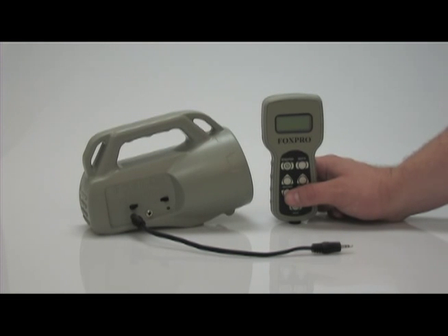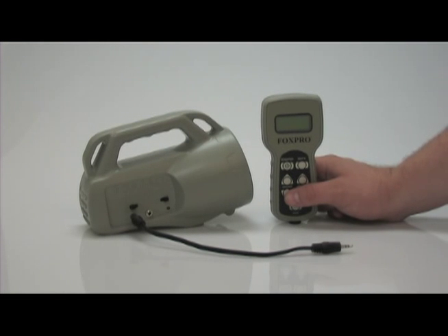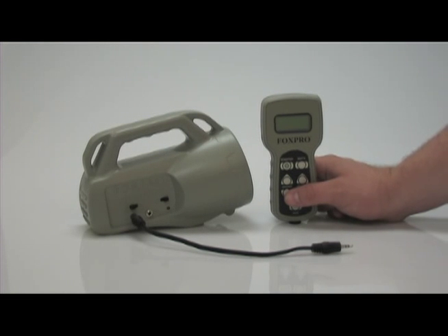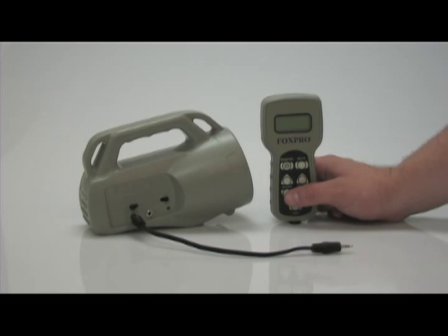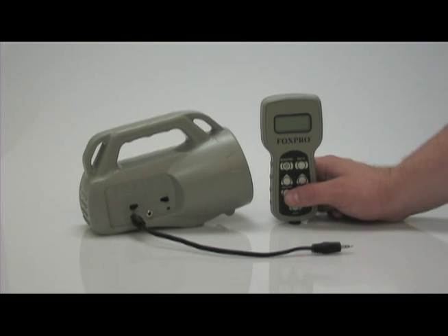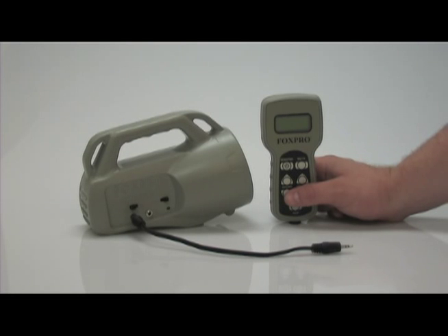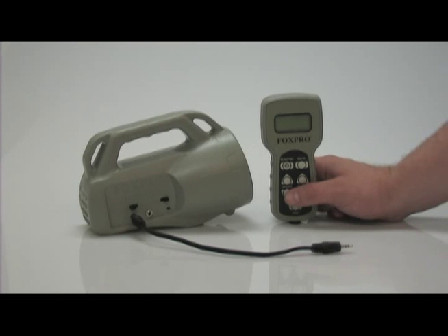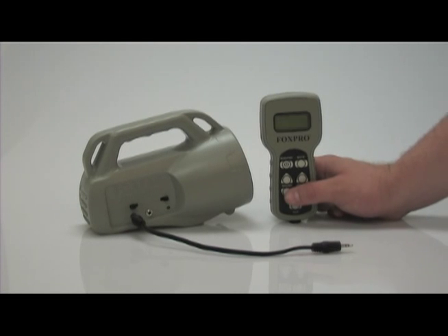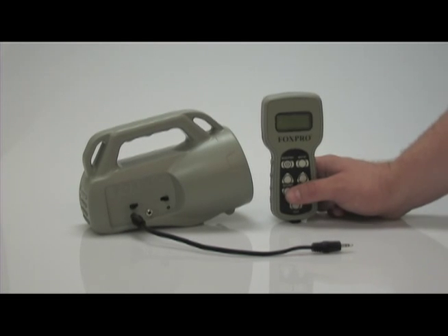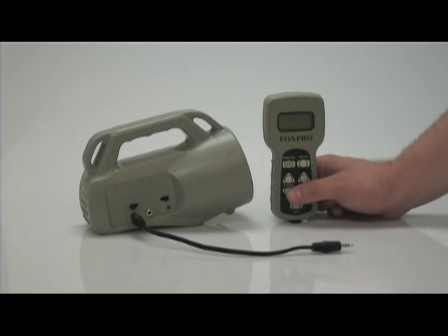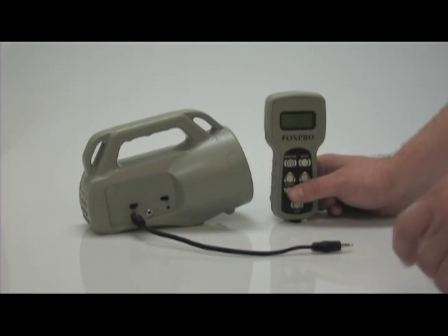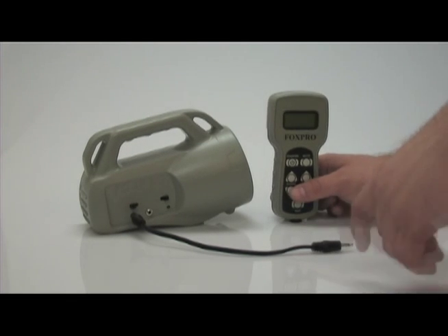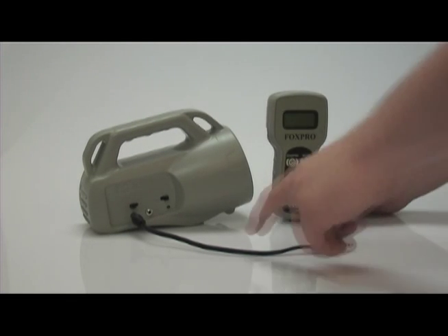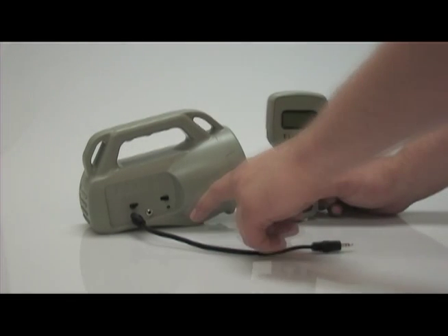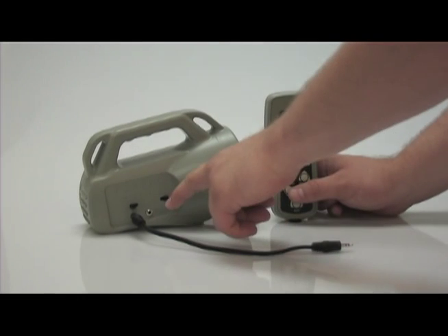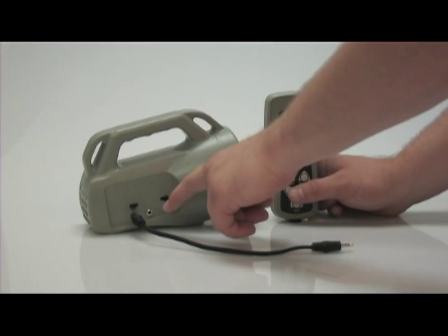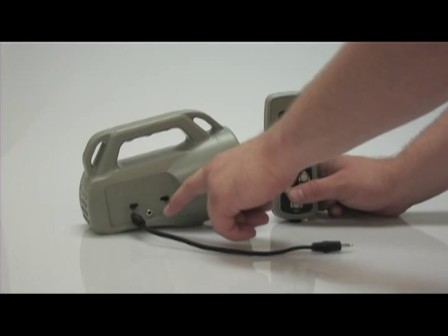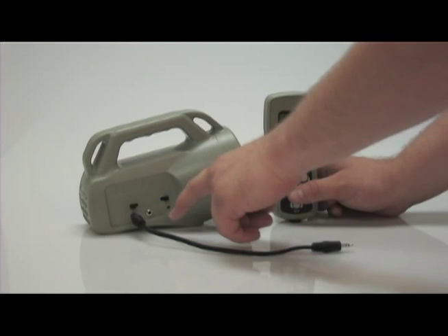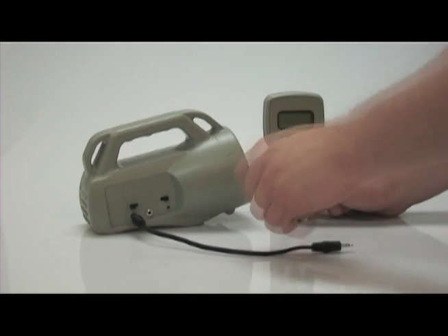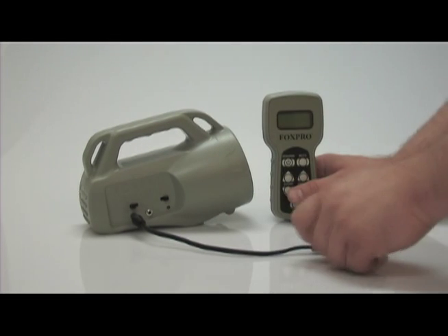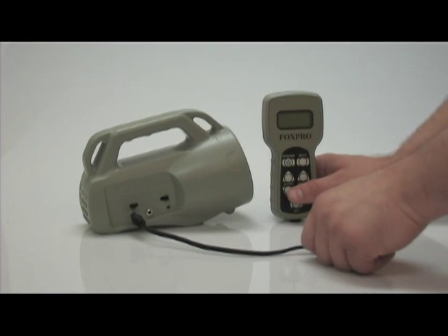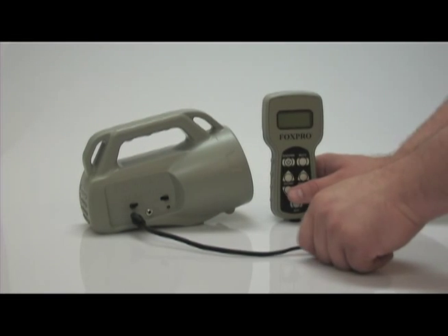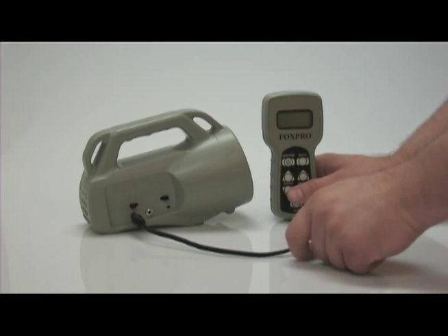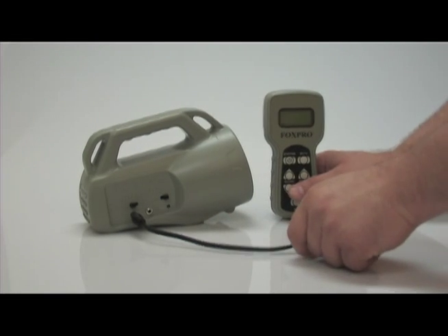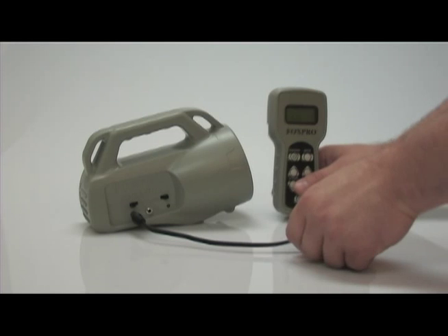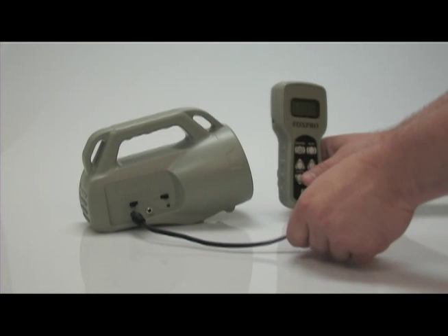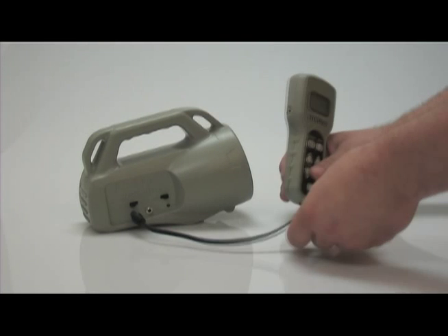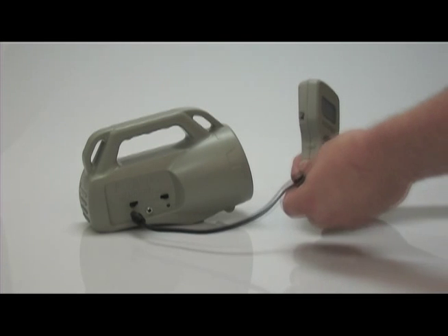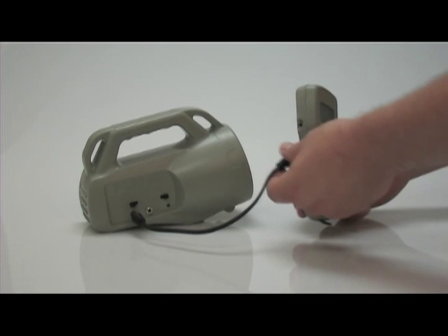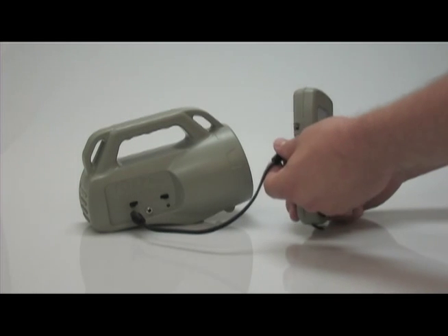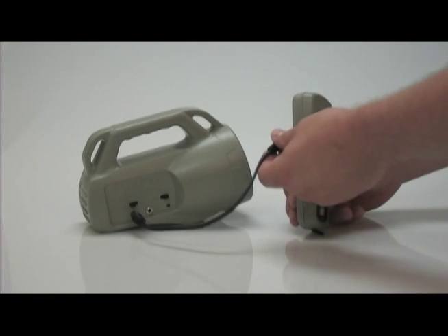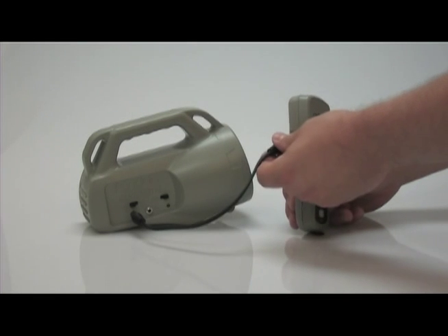Start off by plugging the patch cable into the auxiliary jack of the Spitfire and the upload jack of the TX24 remote.